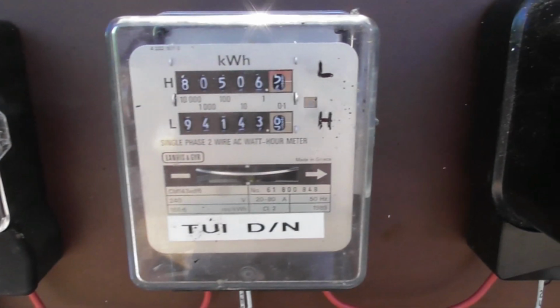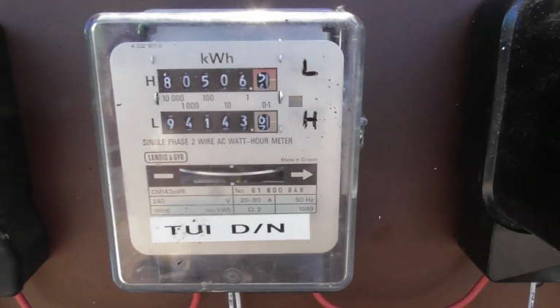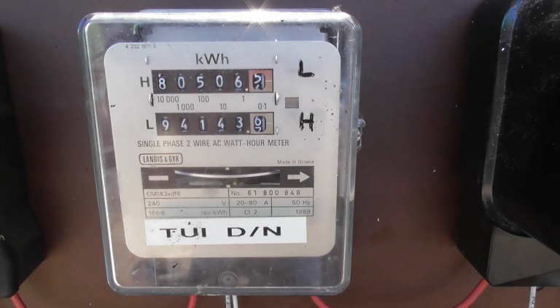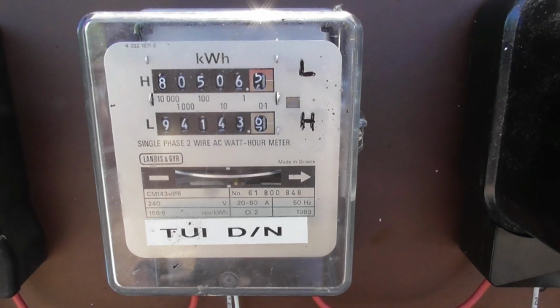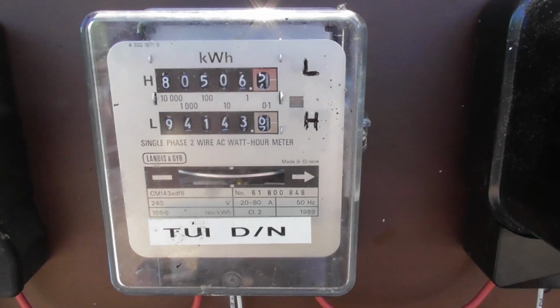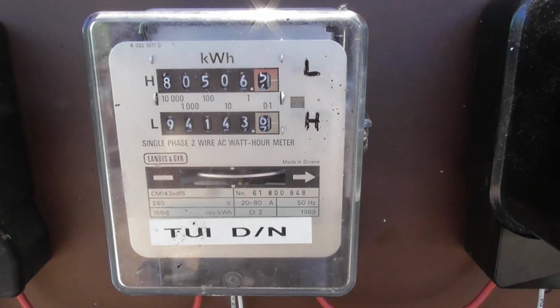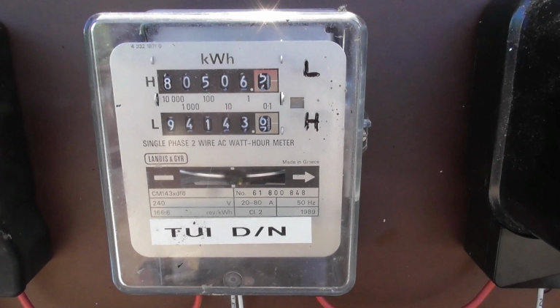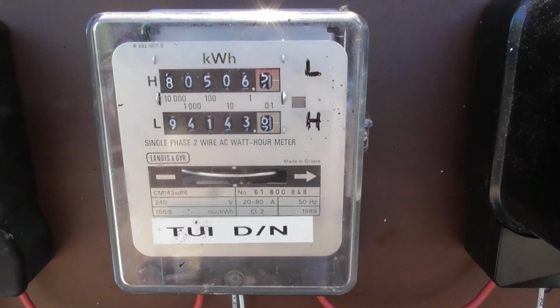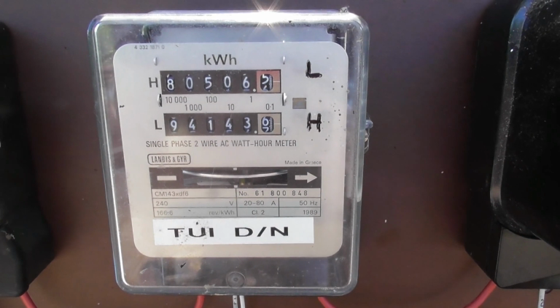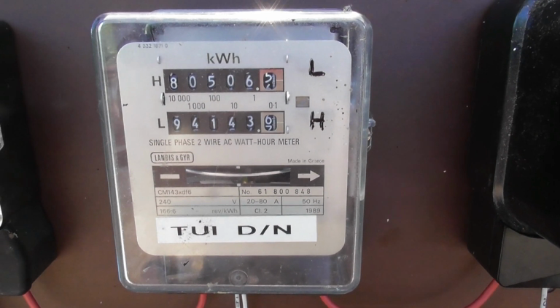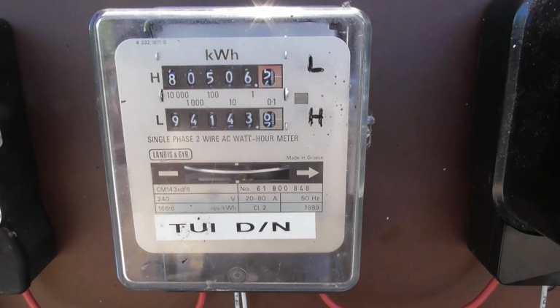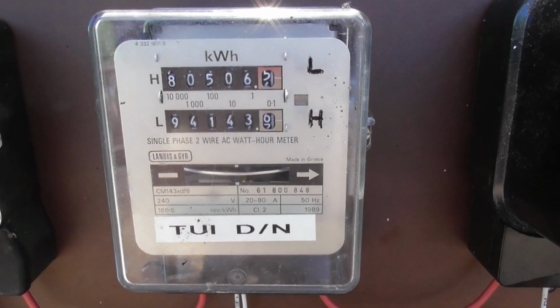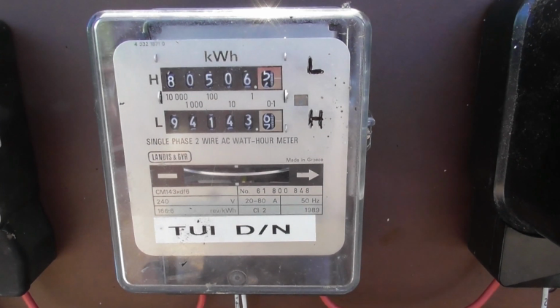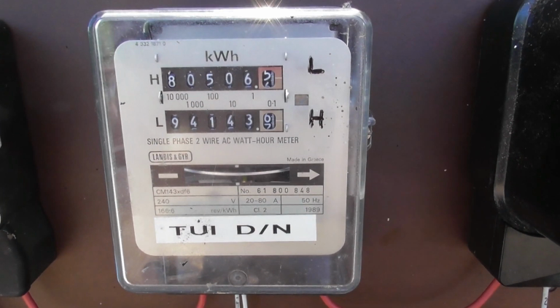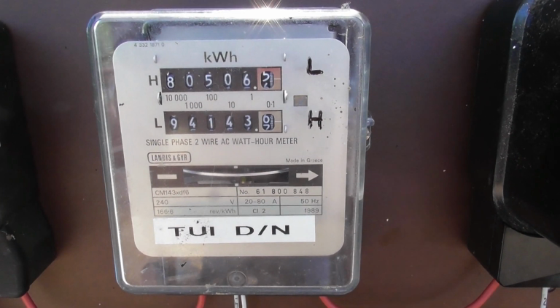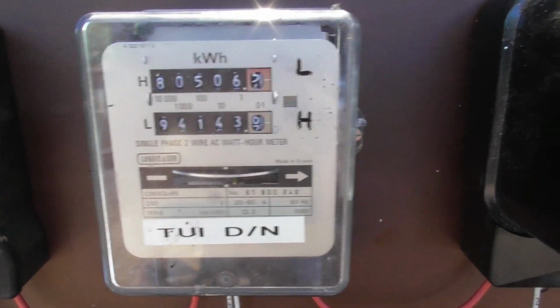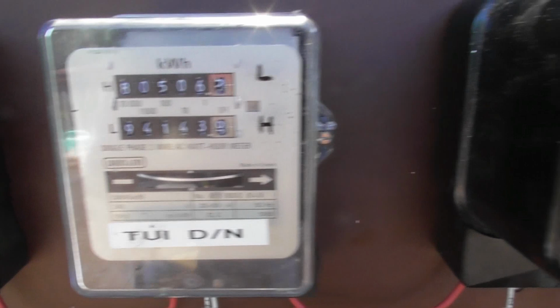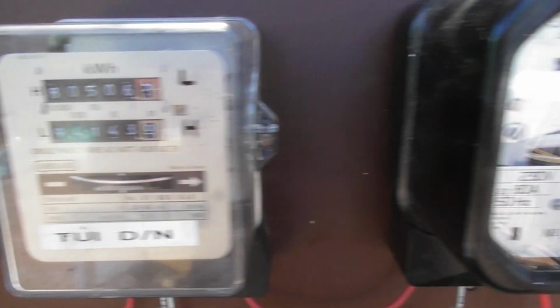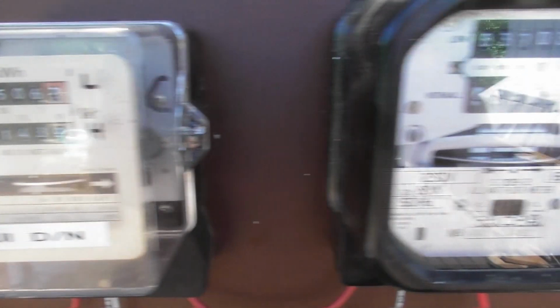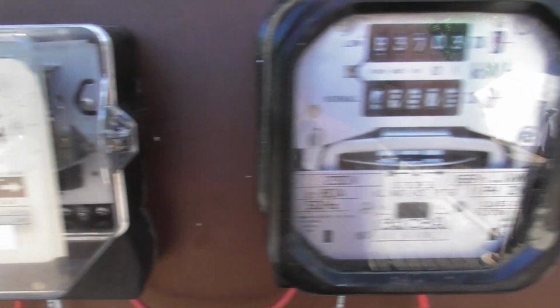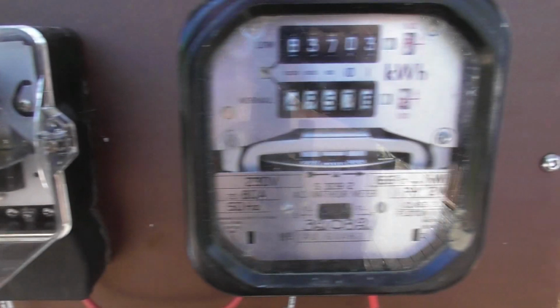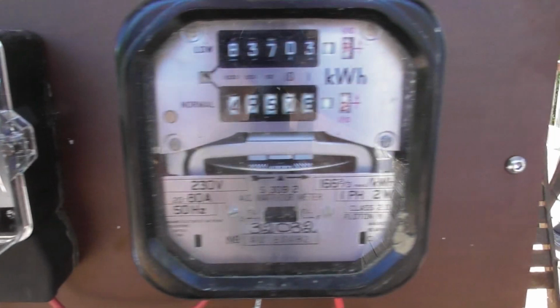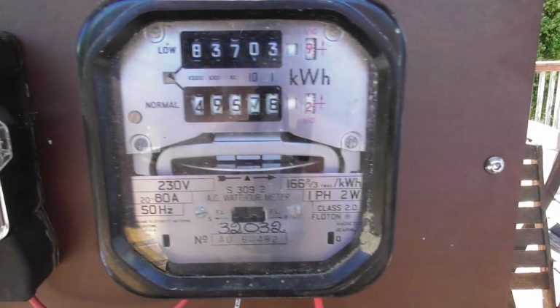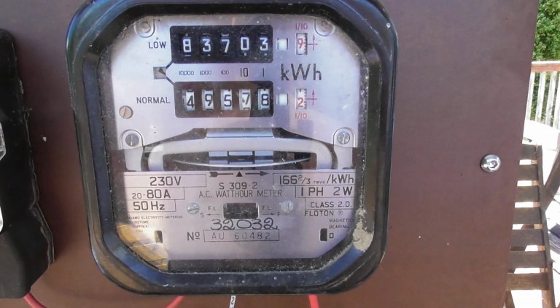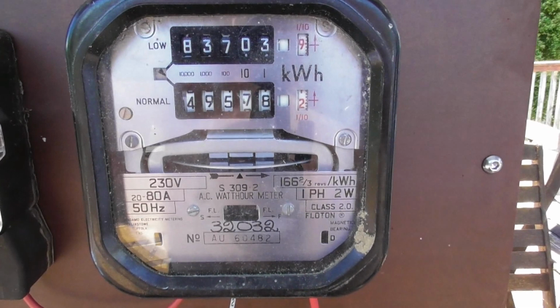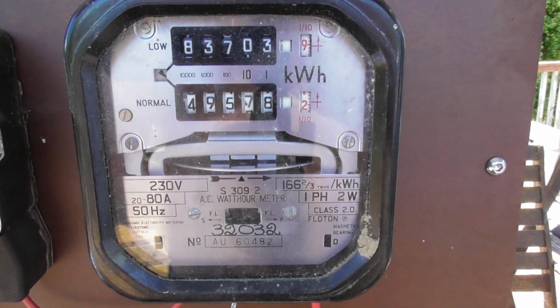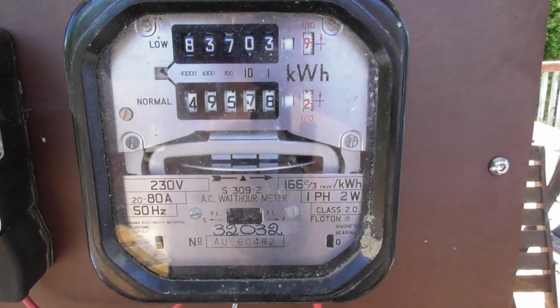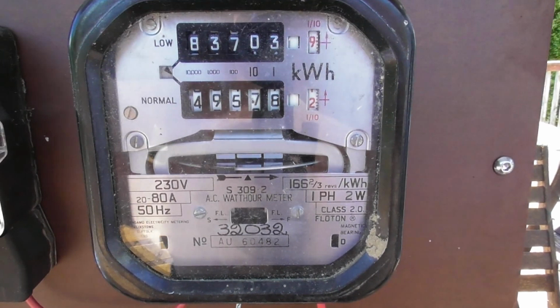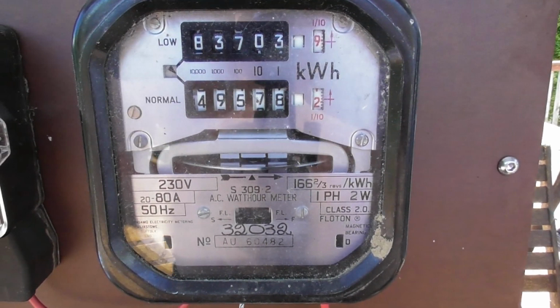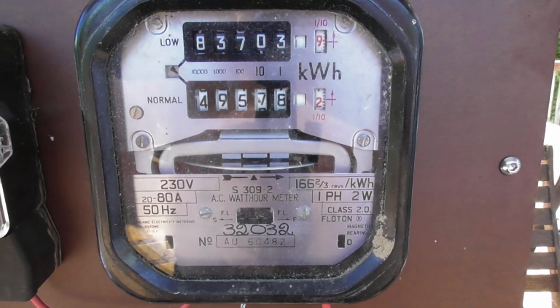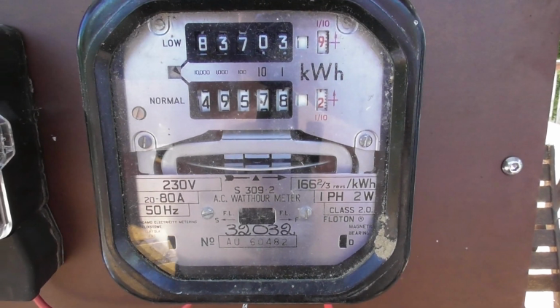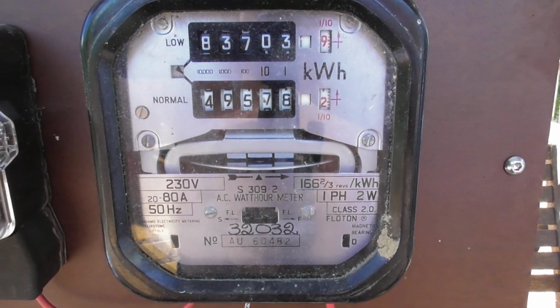We spin these meters up. I'm going to clean the covers up. I'll let them cook for a while so they have a warm-up period, and then I'll try to line up the decimals and let them click over.